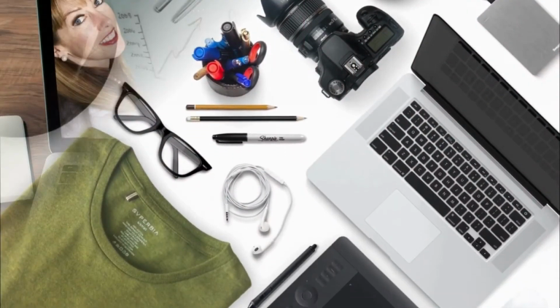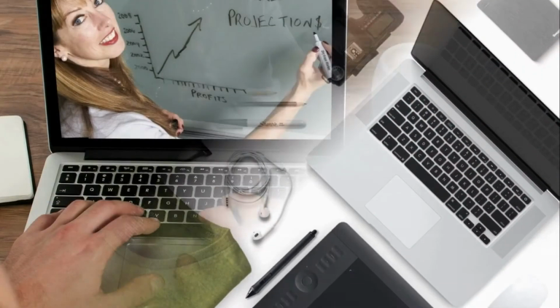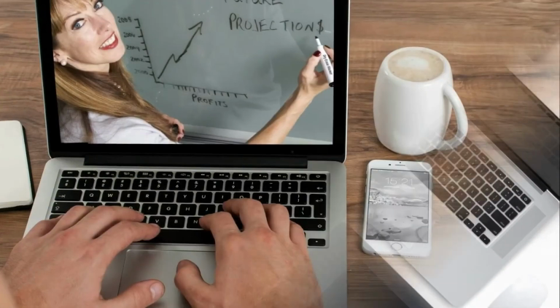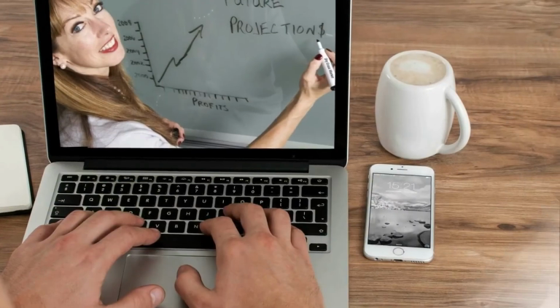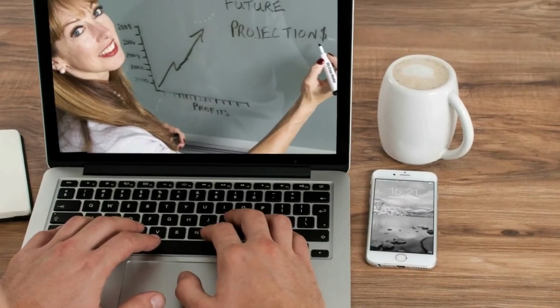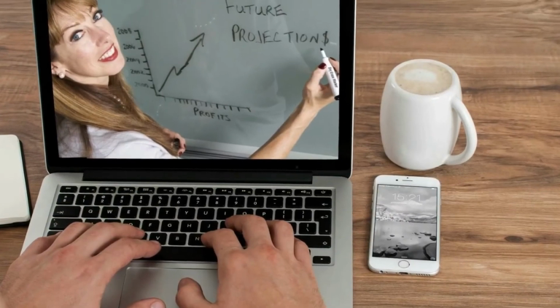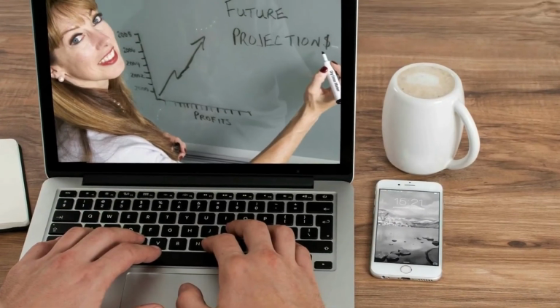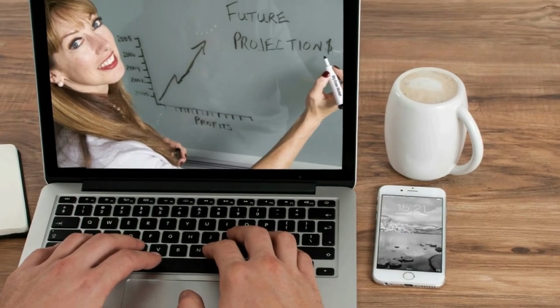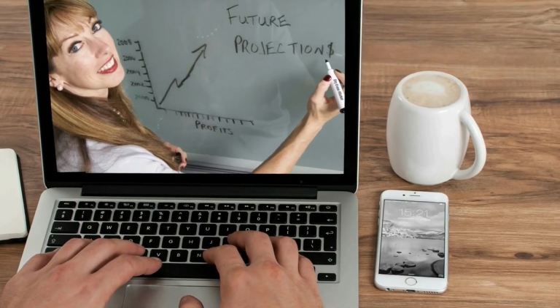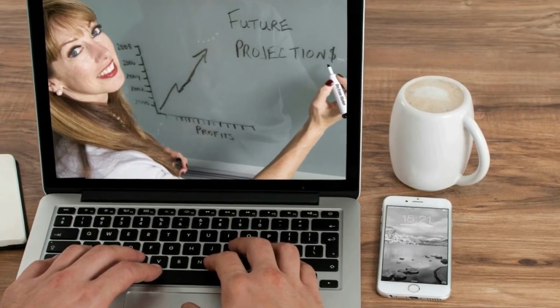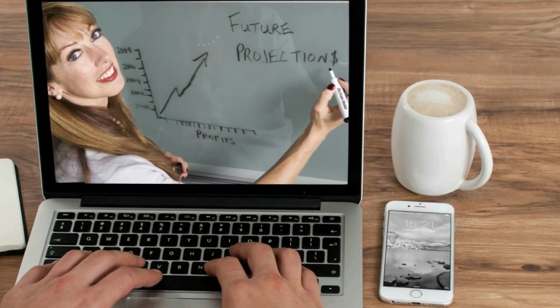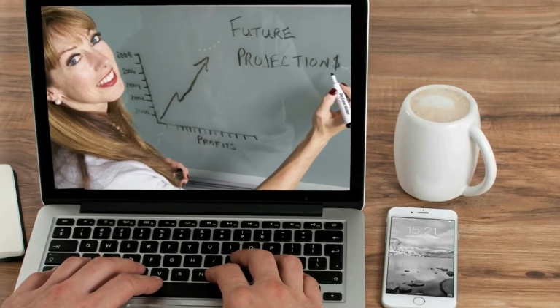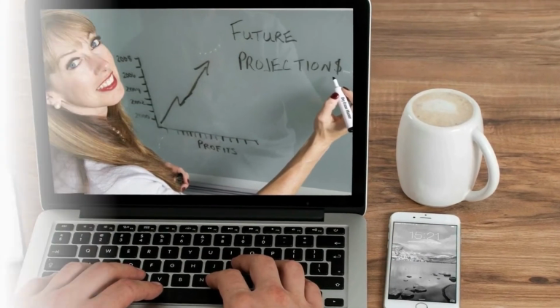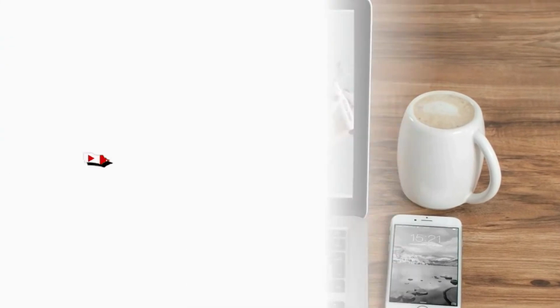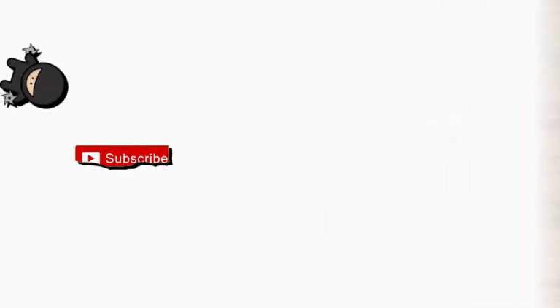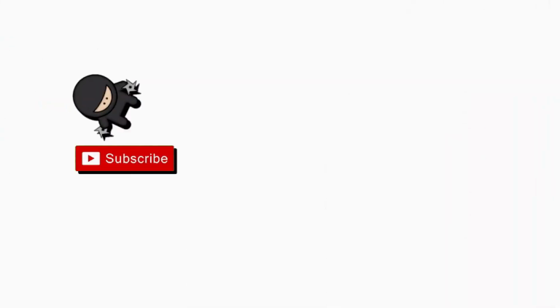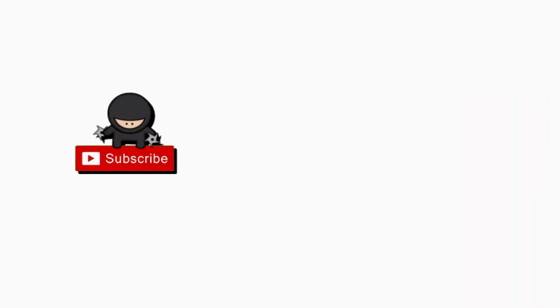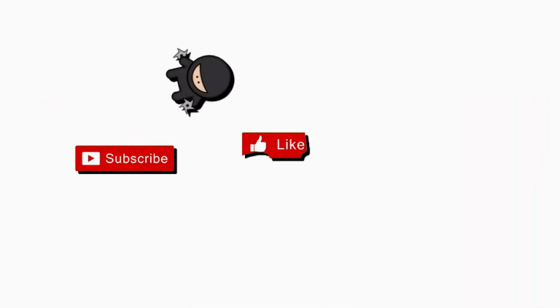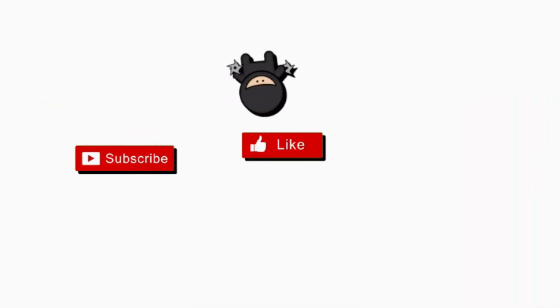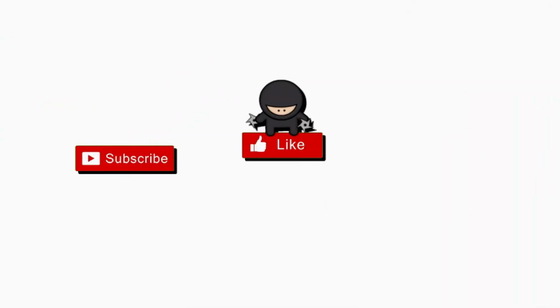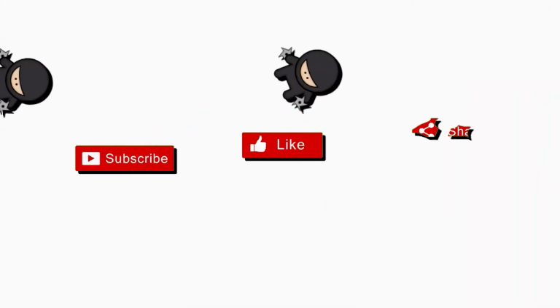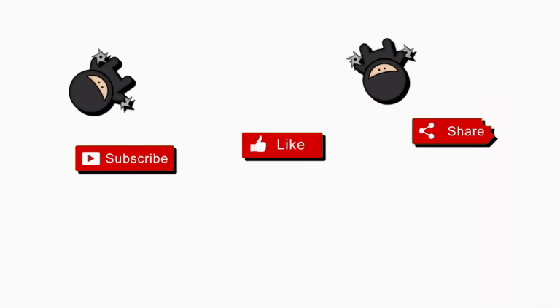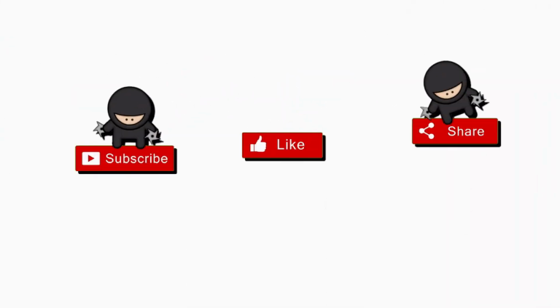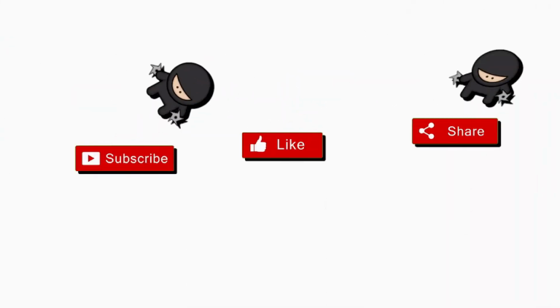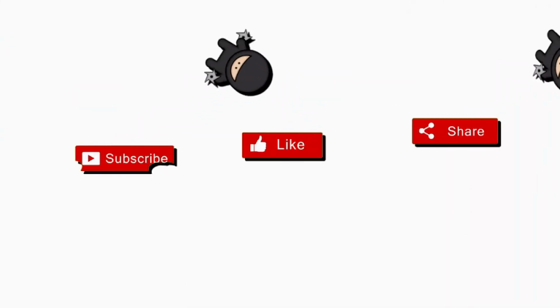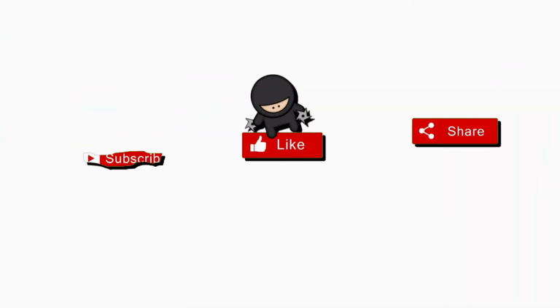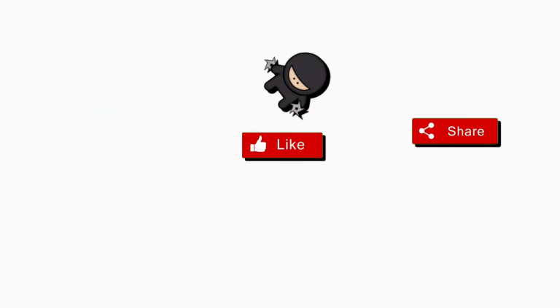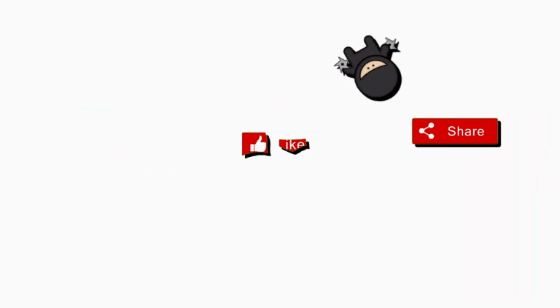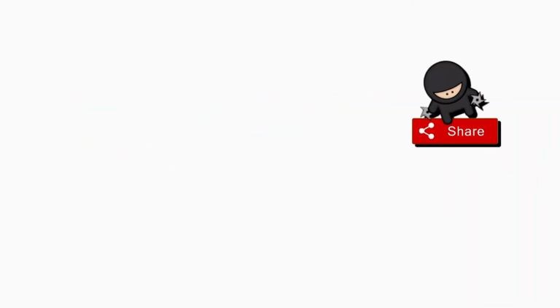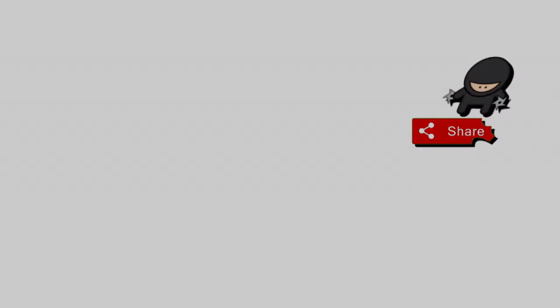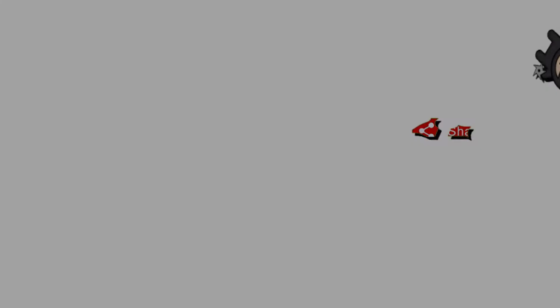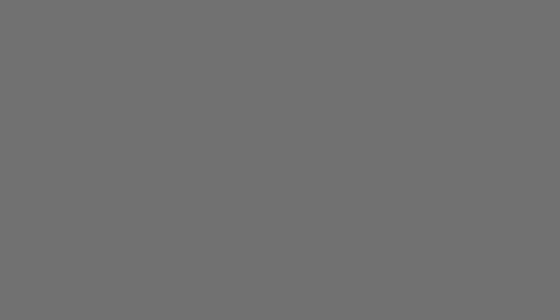If you feel that our video is quite helpful for you, please don't hesitate to like, share our video, and subscribe to our channel.